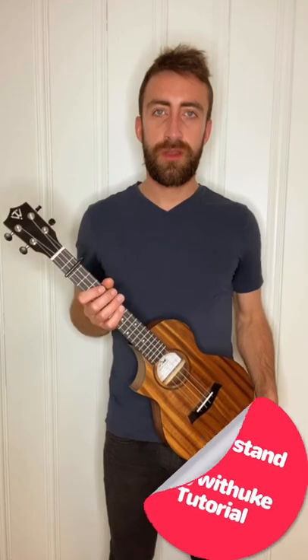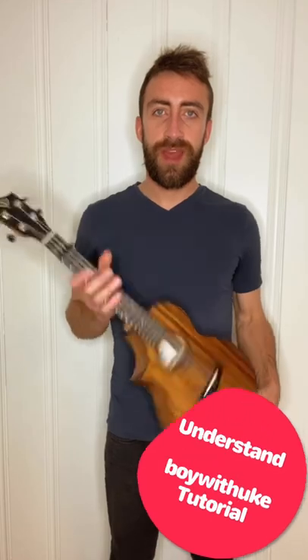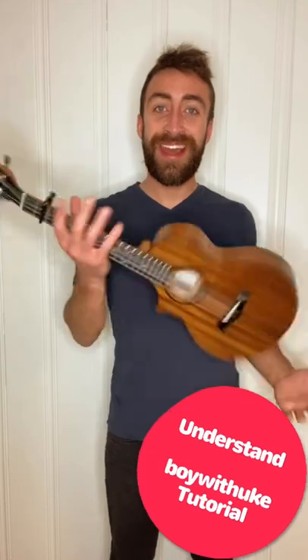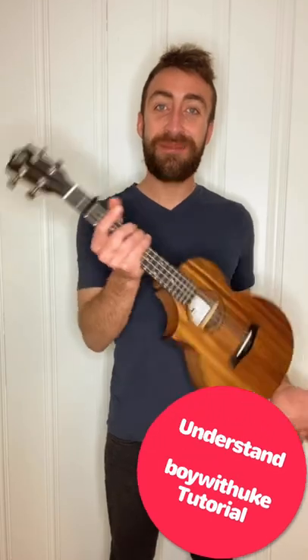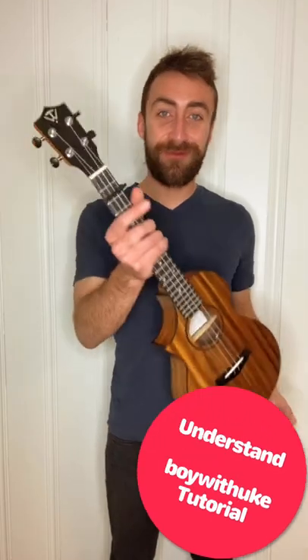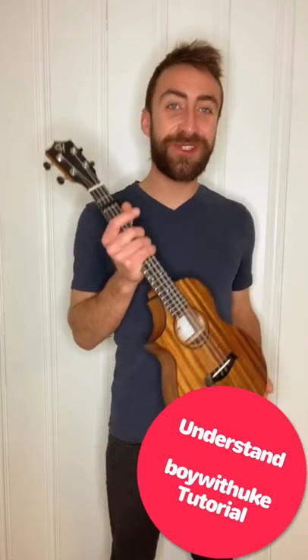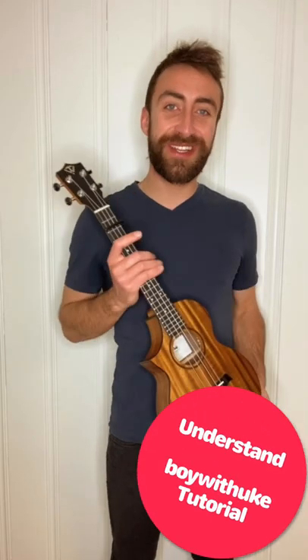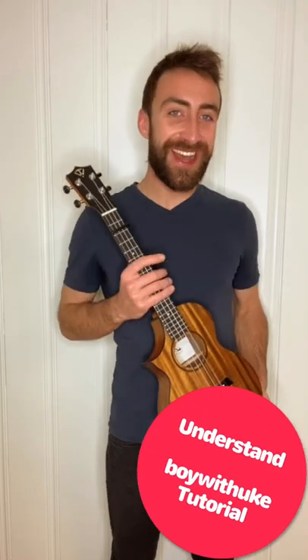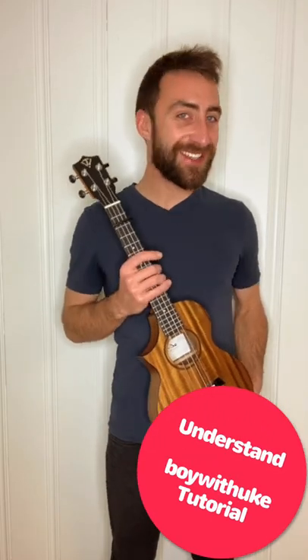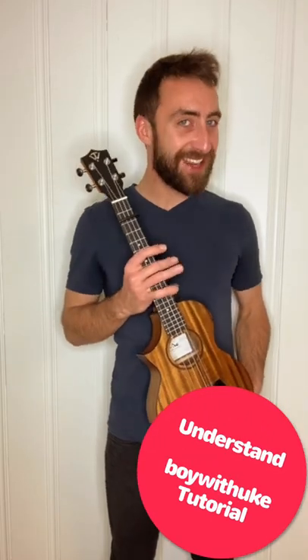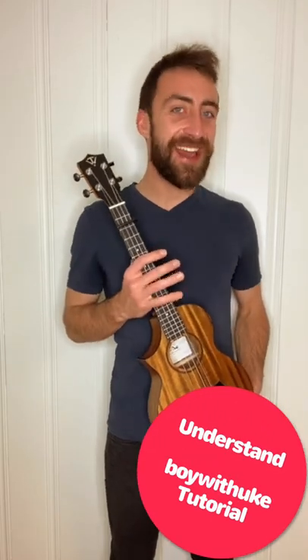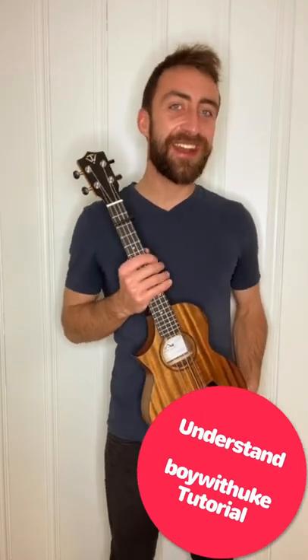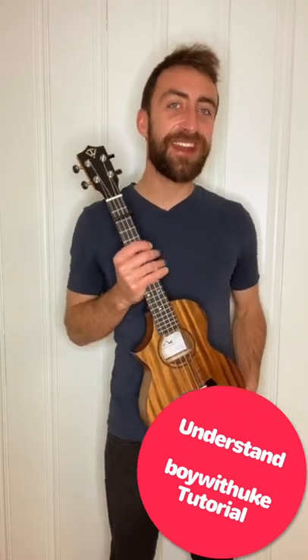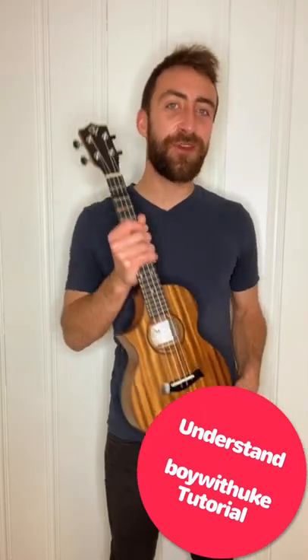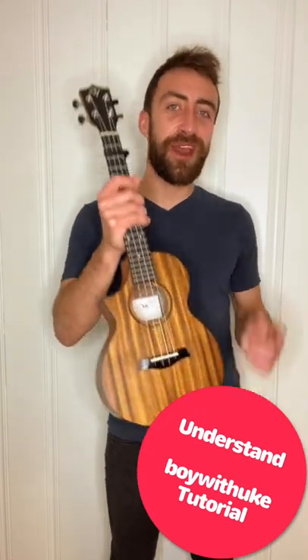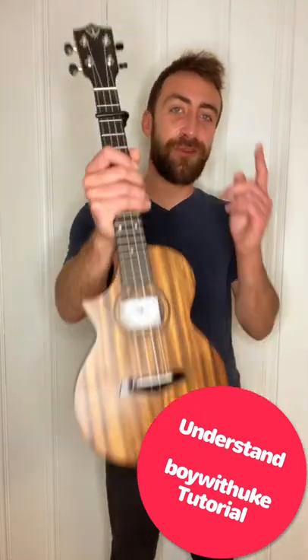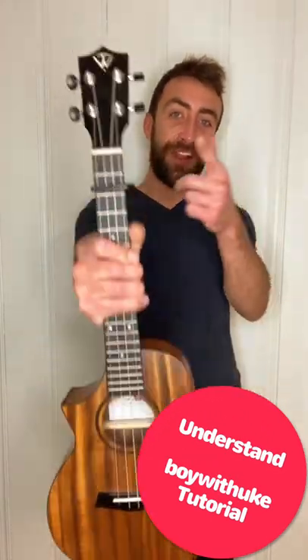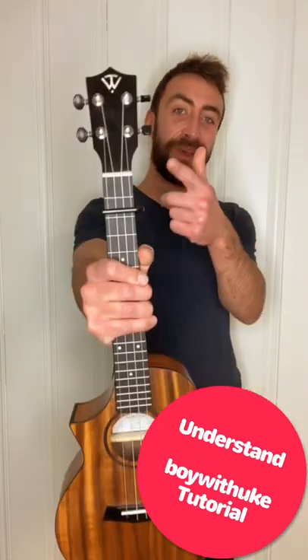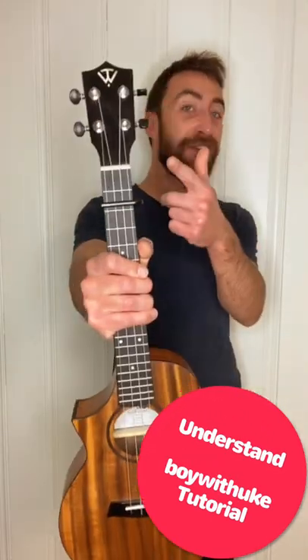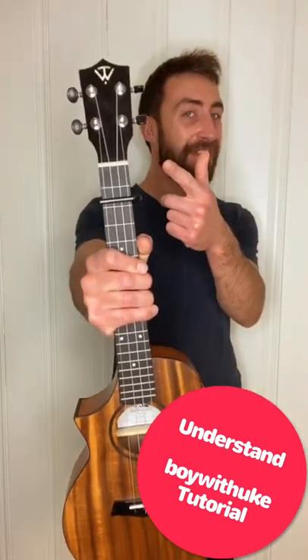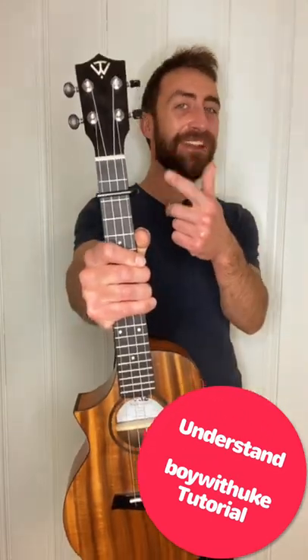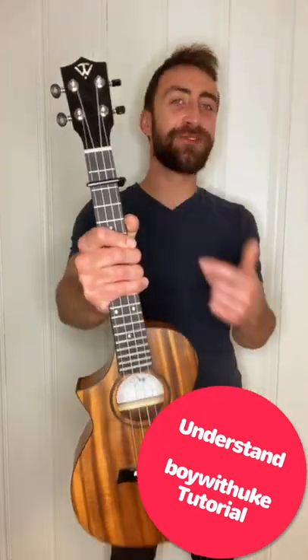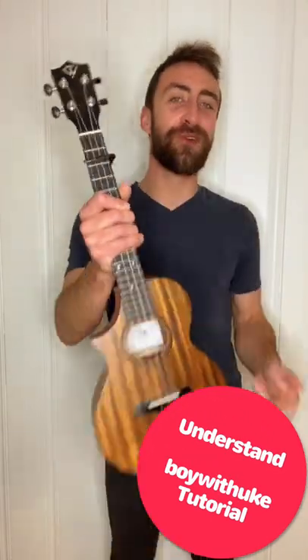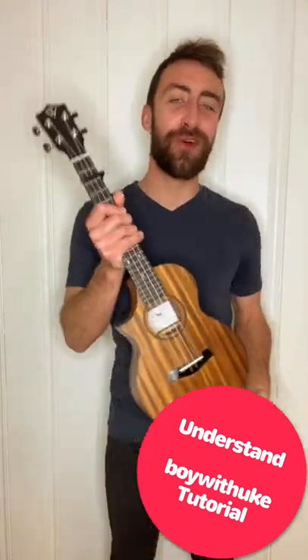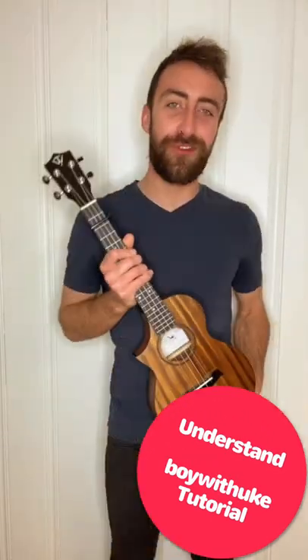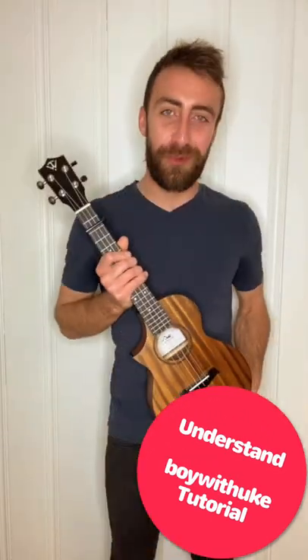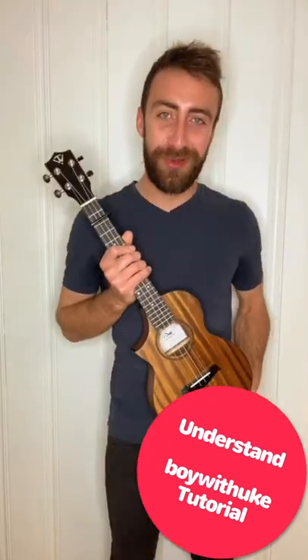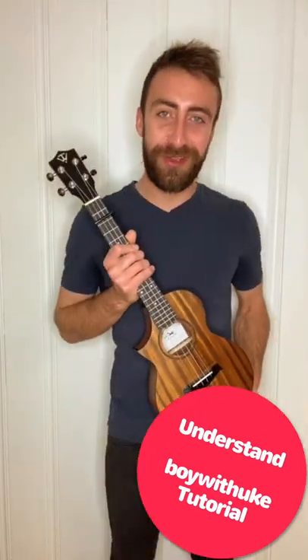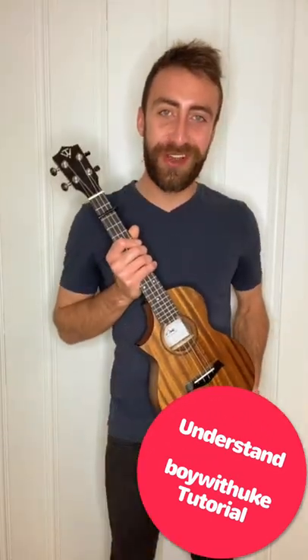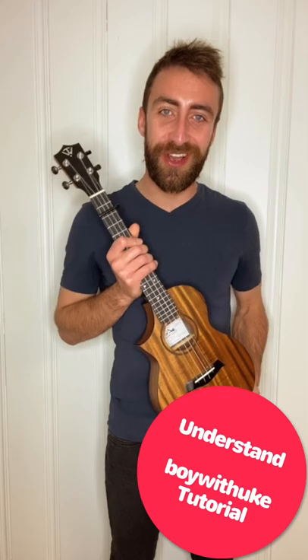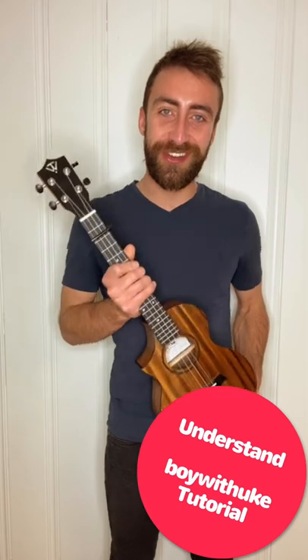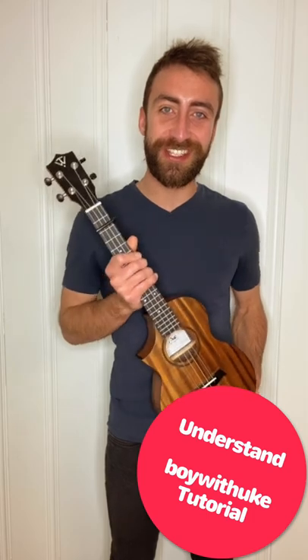Hey, I'm Al from Twistable Guitars and today I'm going to give you a really quick ukulele tutorial for the Boy With Uke song, Understand.